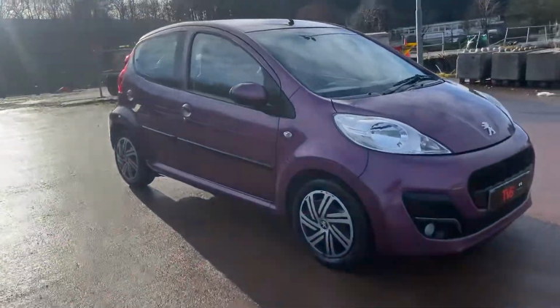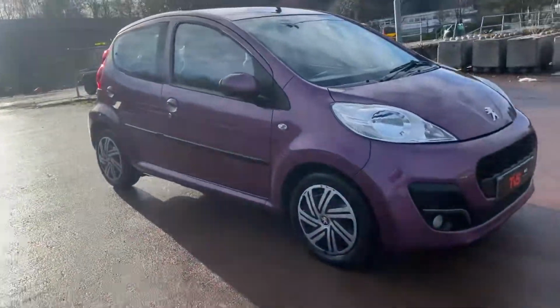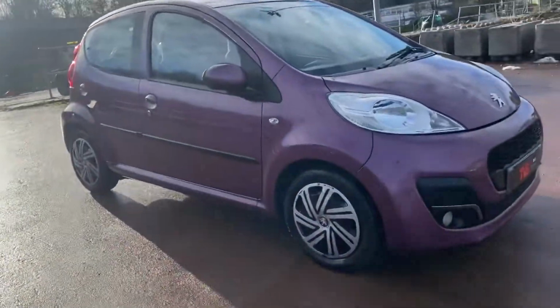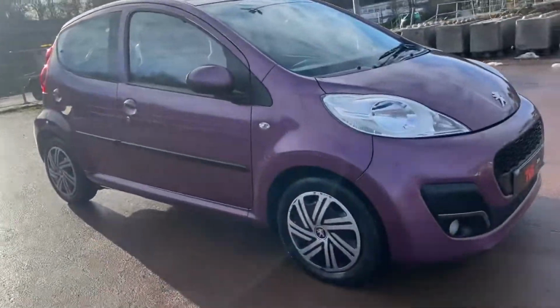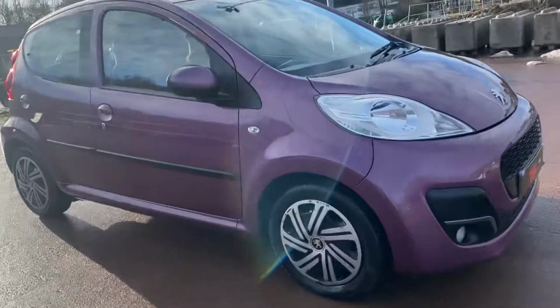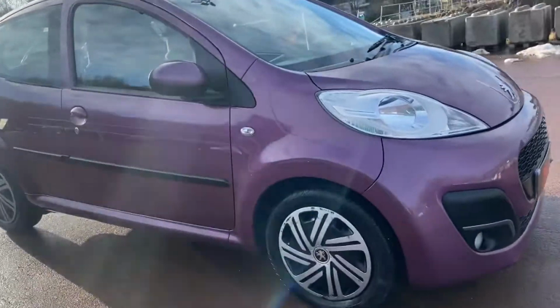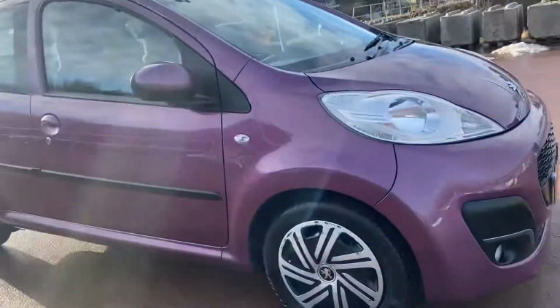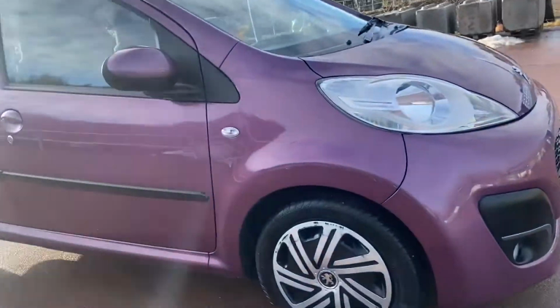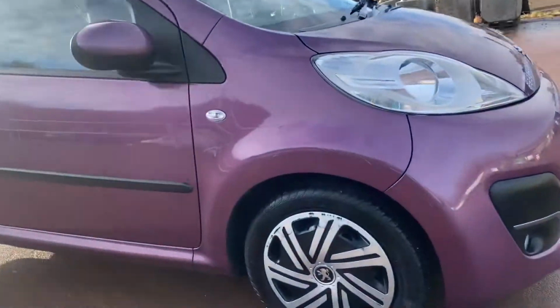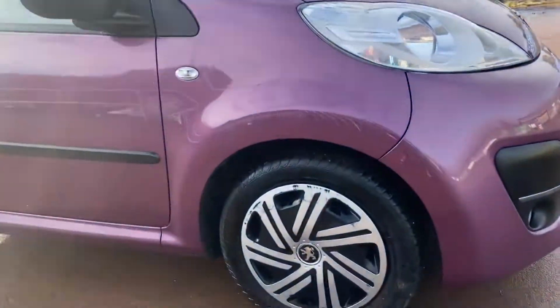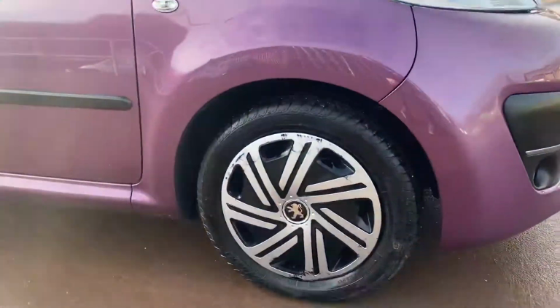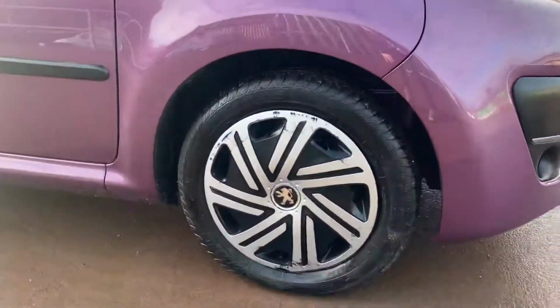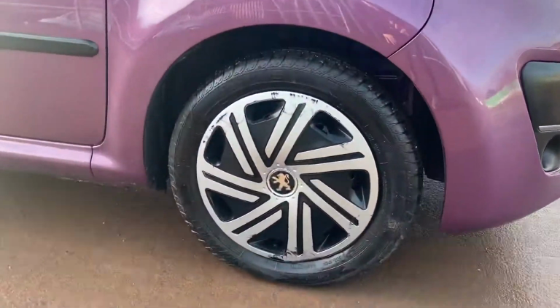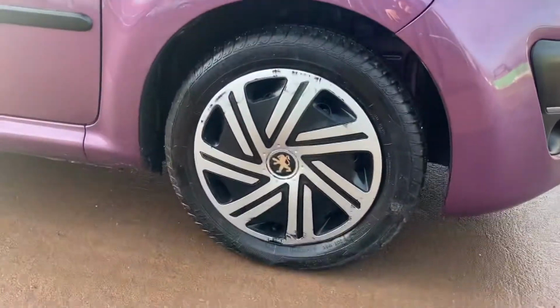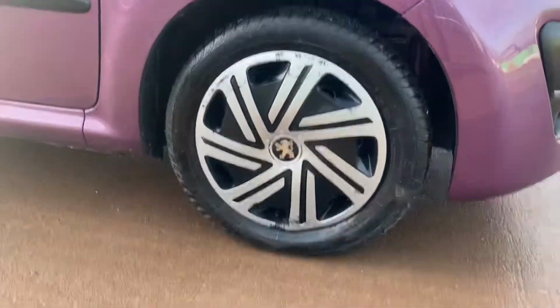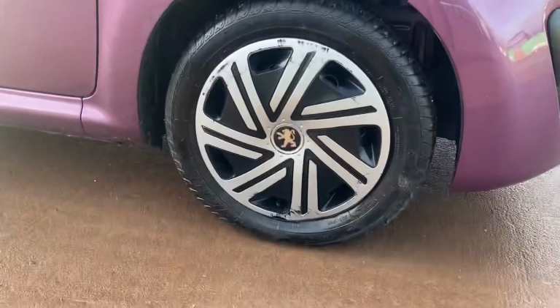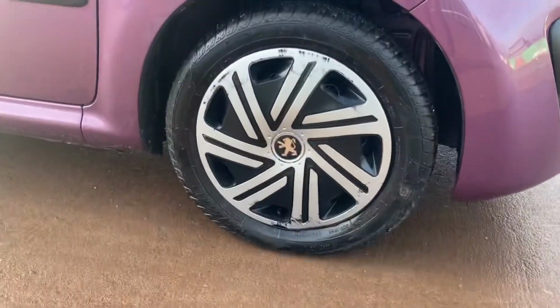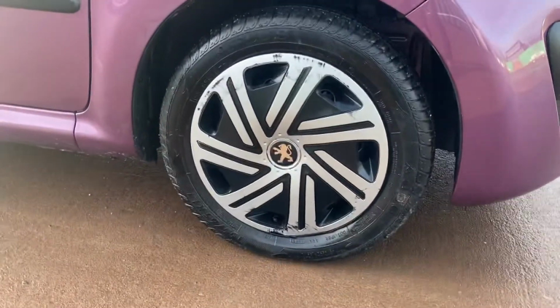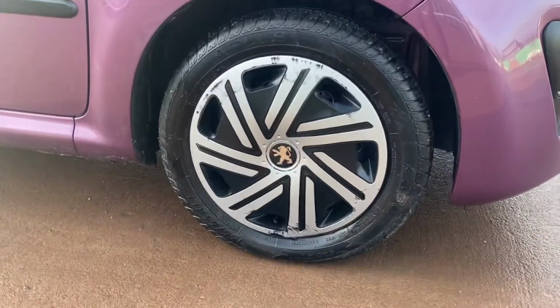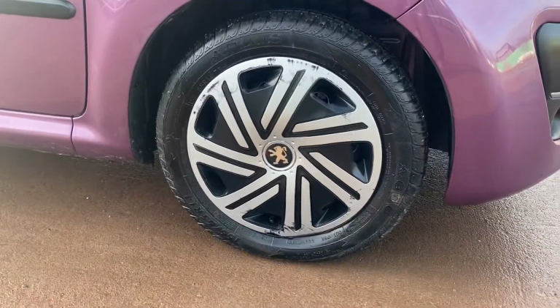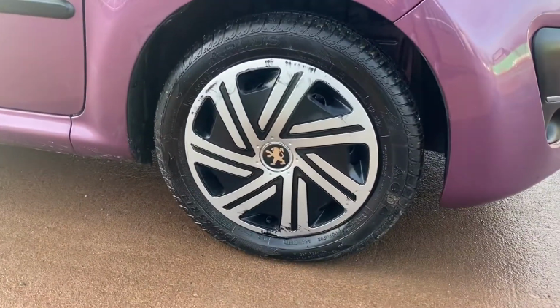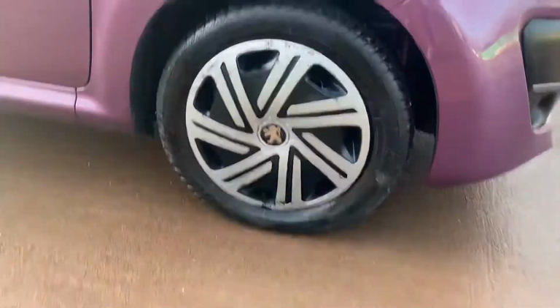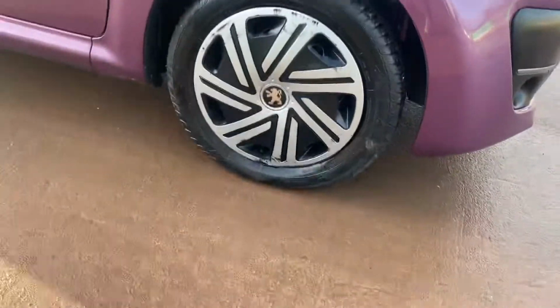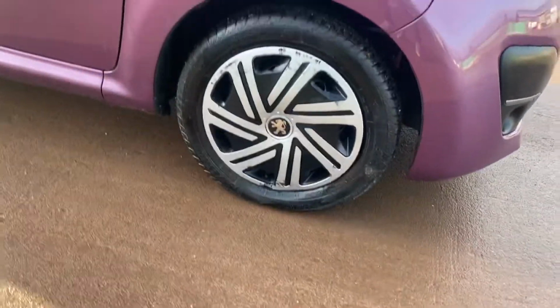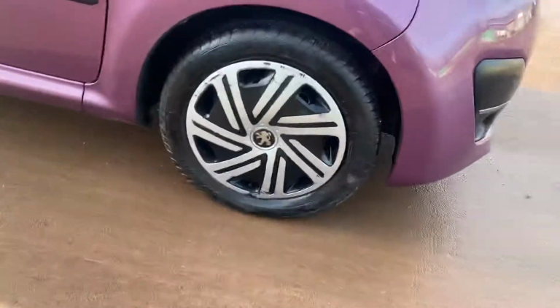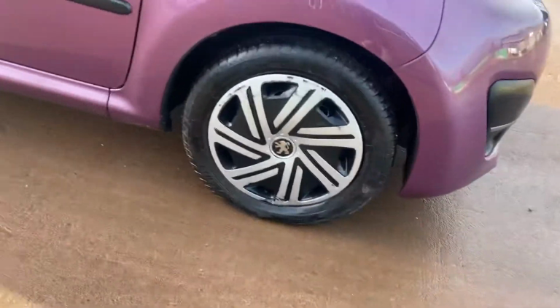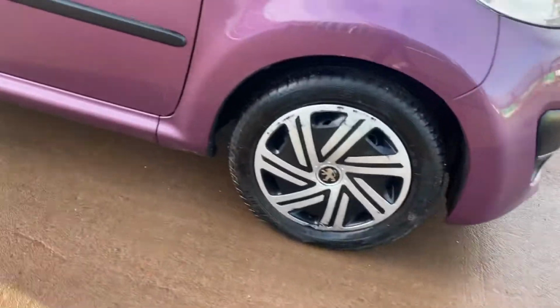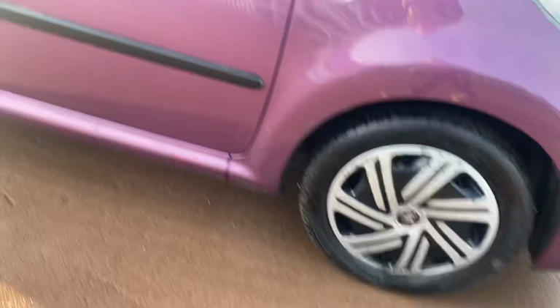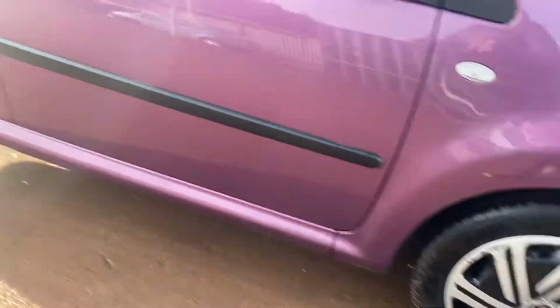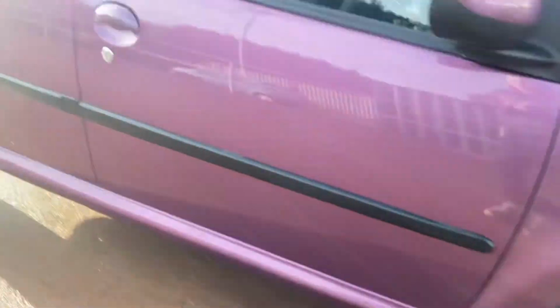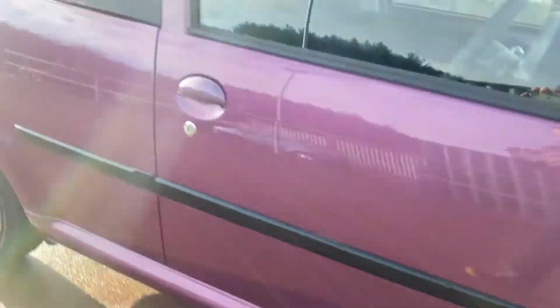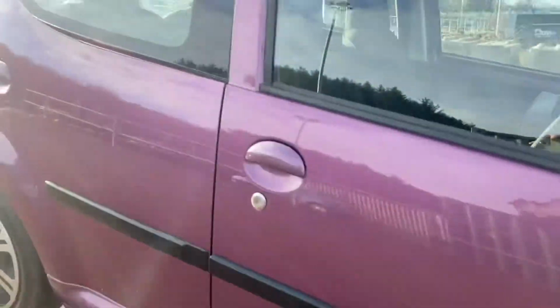You'll see all the tyres are excellent. It does have some lovely Peugeot wheel trims, though there are a couple of minor marks on the front of them.